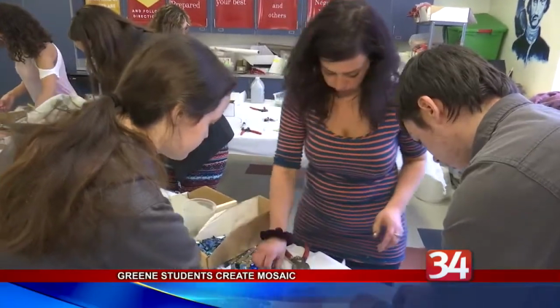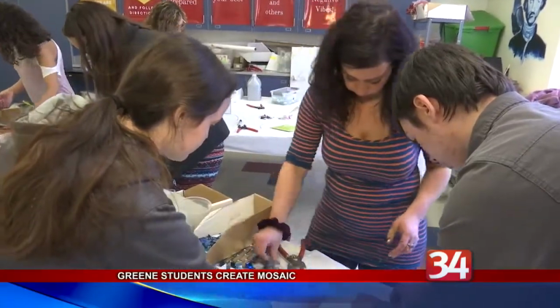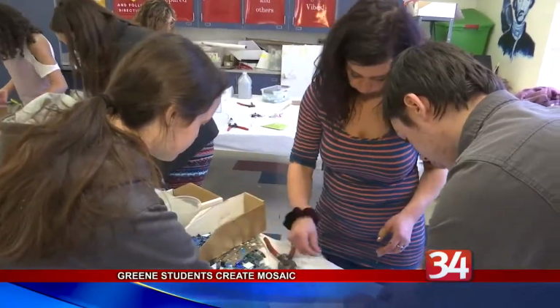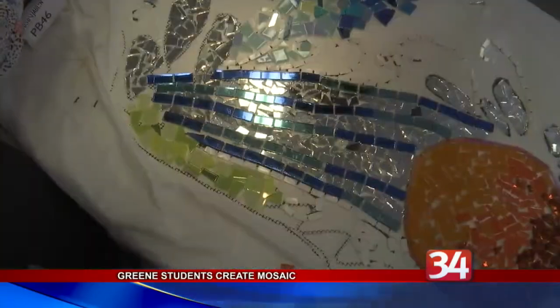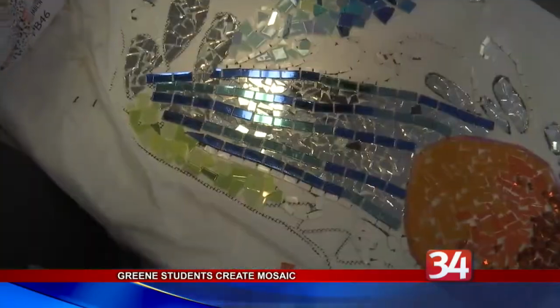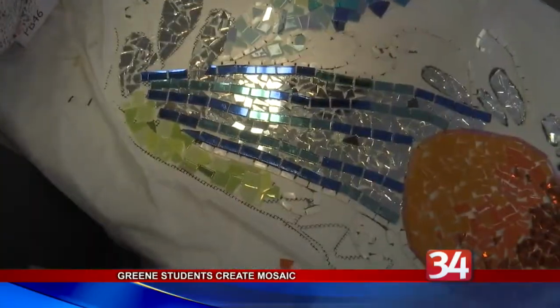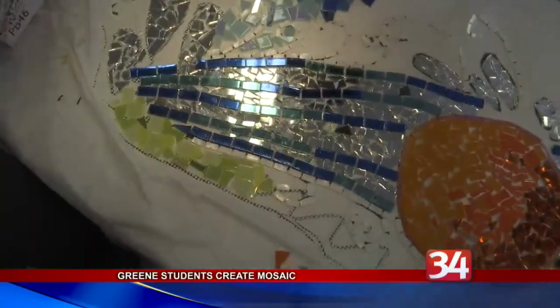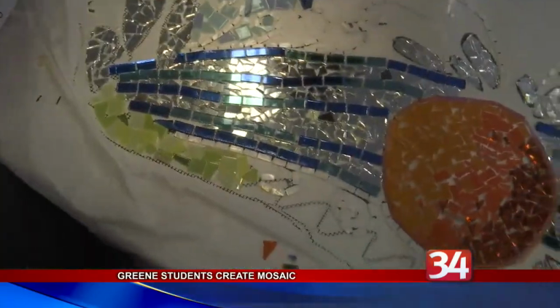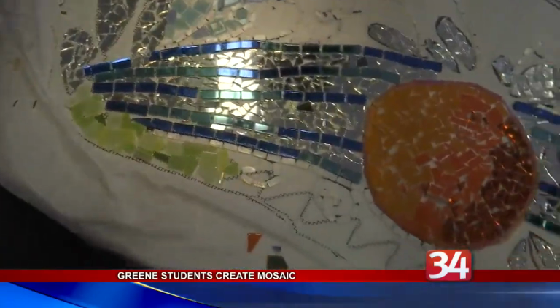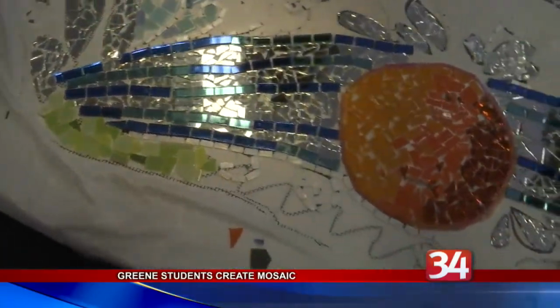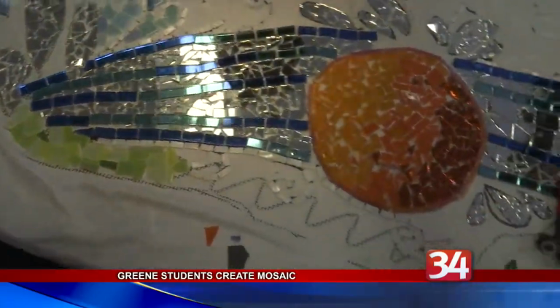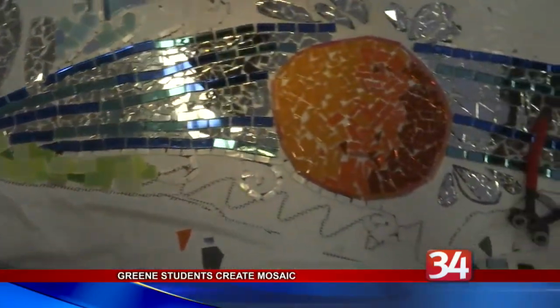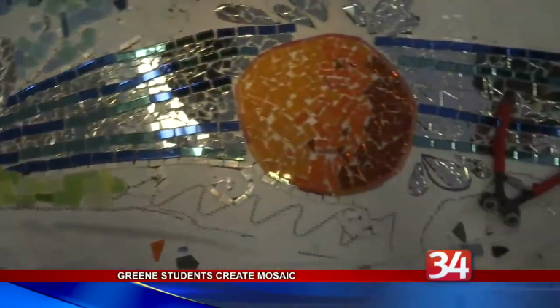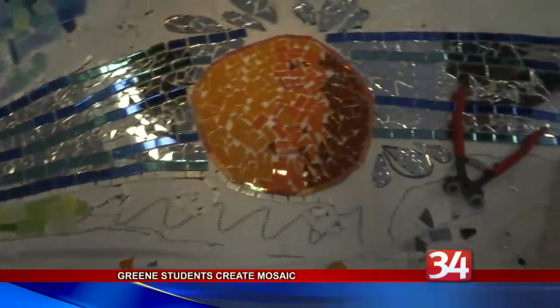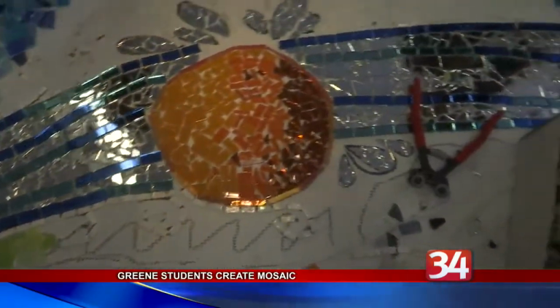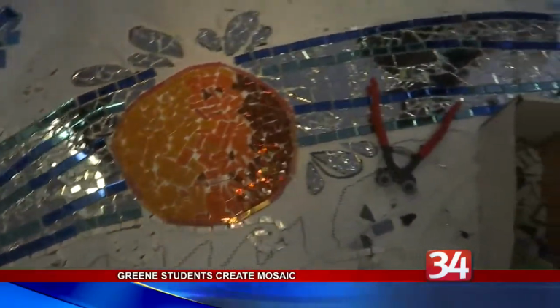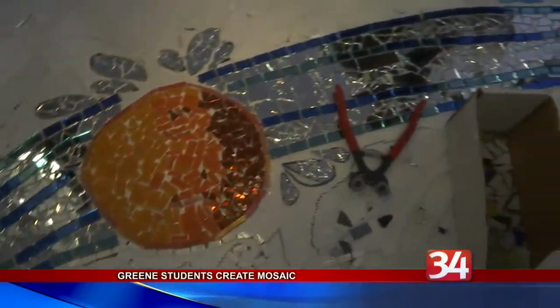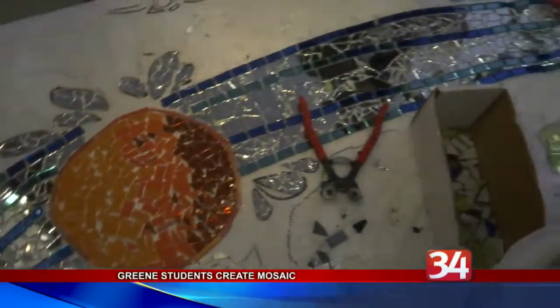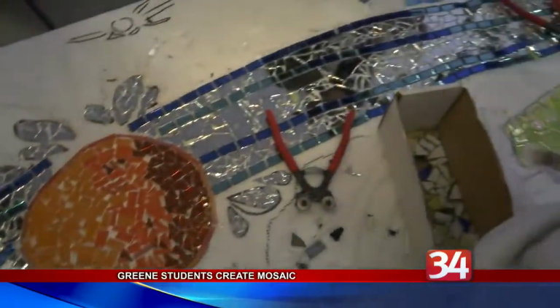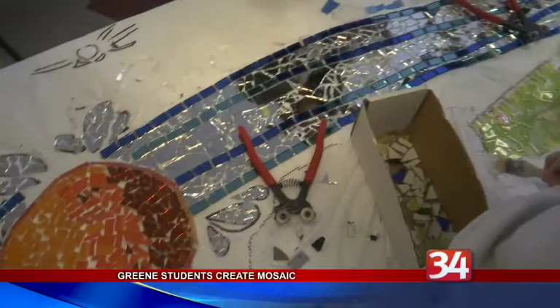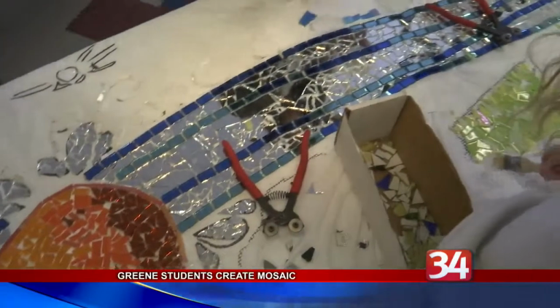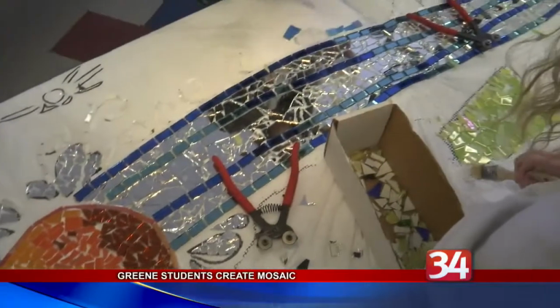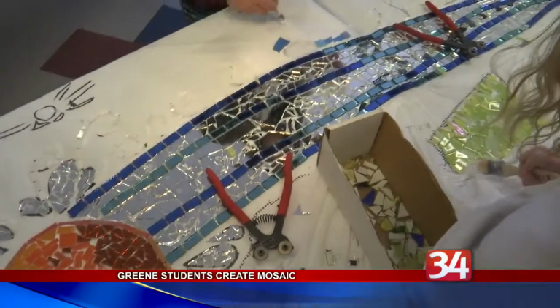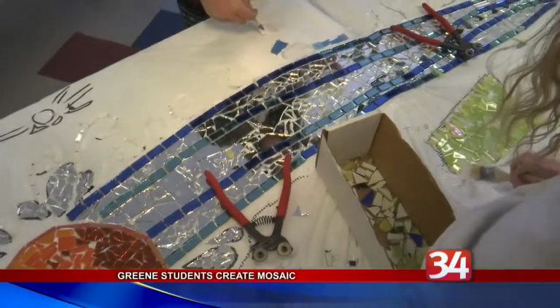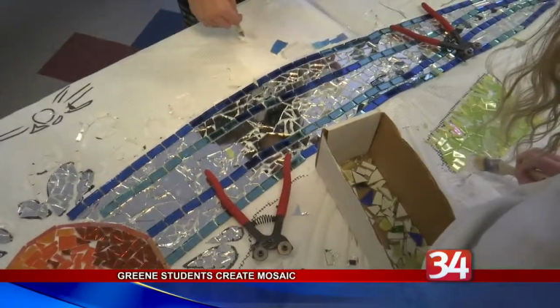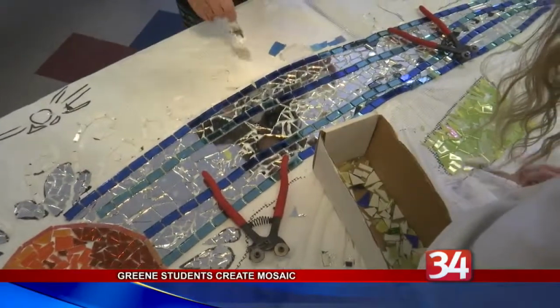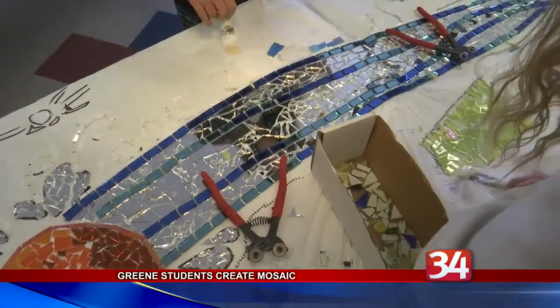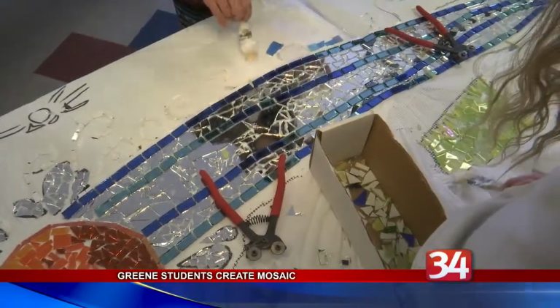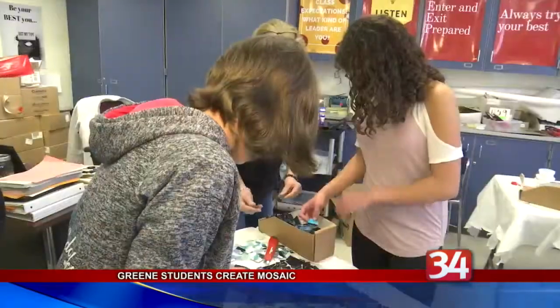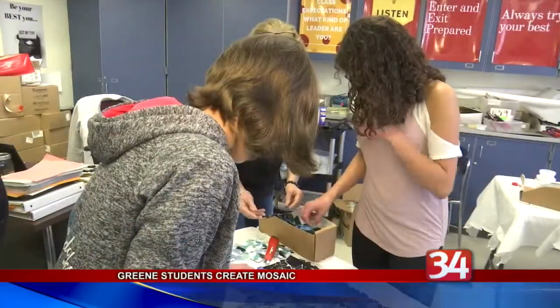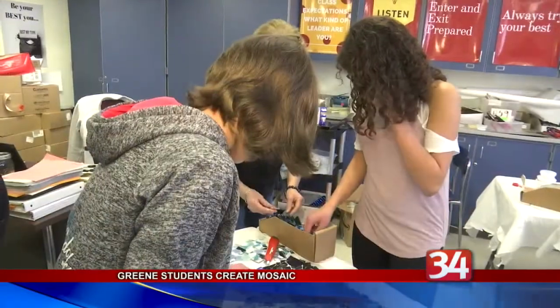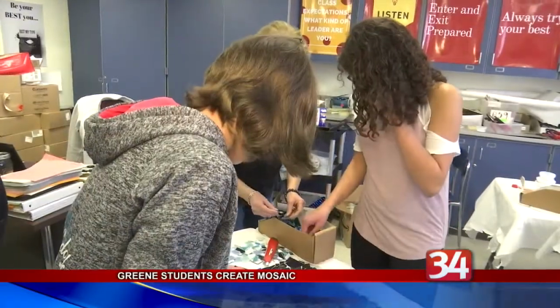The mosaic will include images associated with the annual event, such as fireworks, tents, and the fire hose competition.